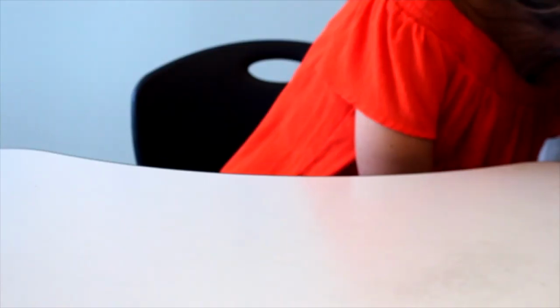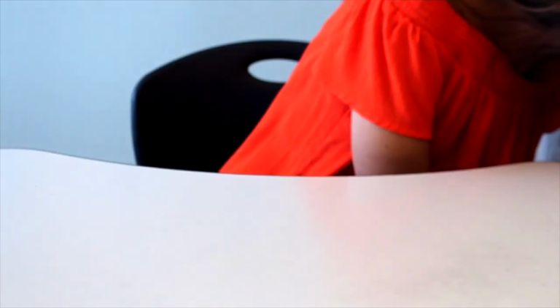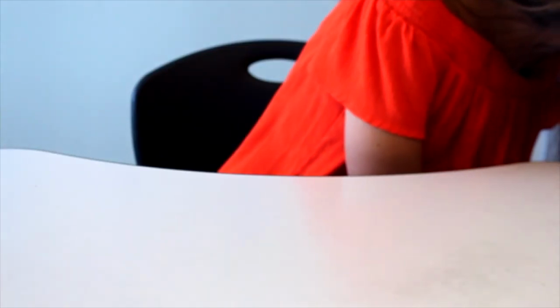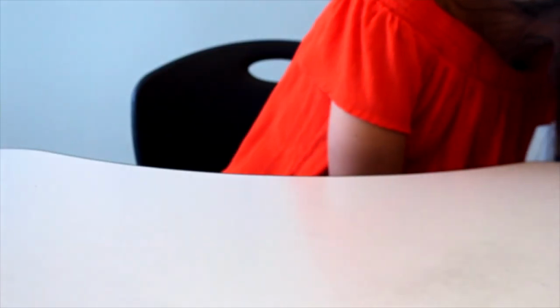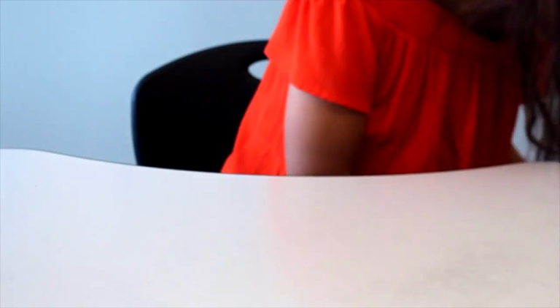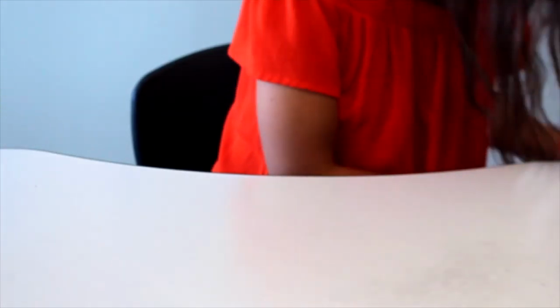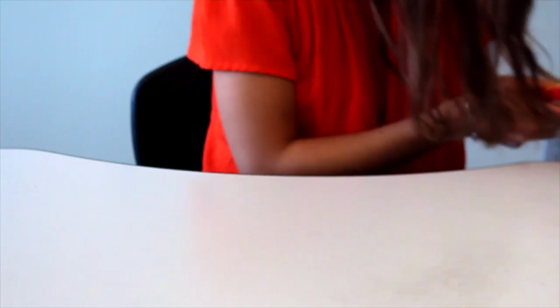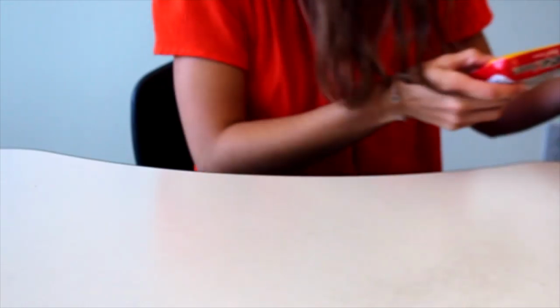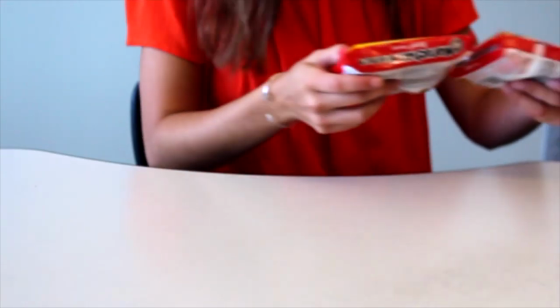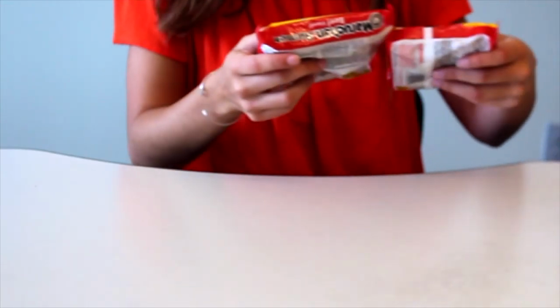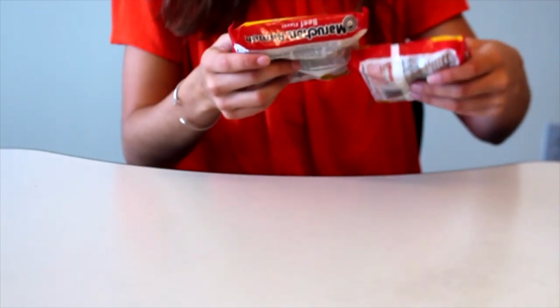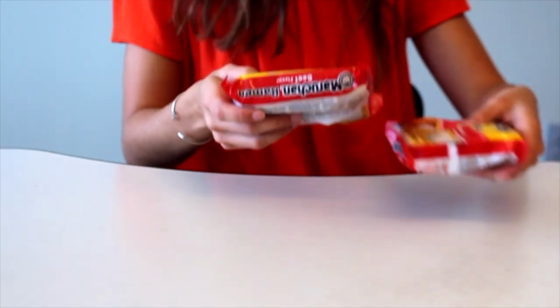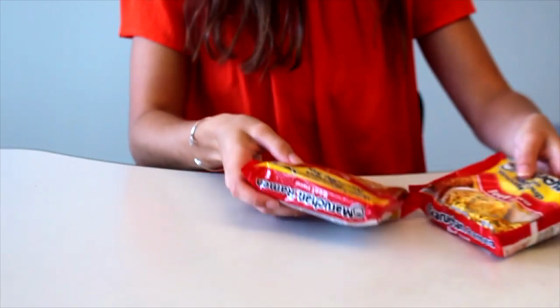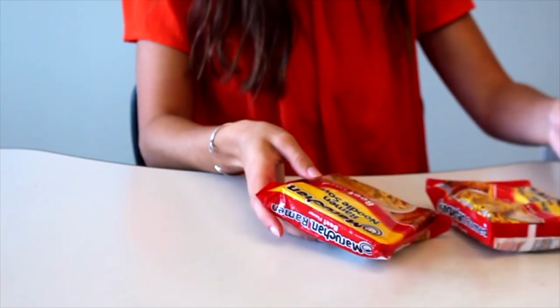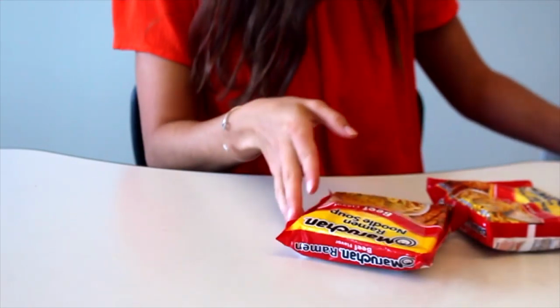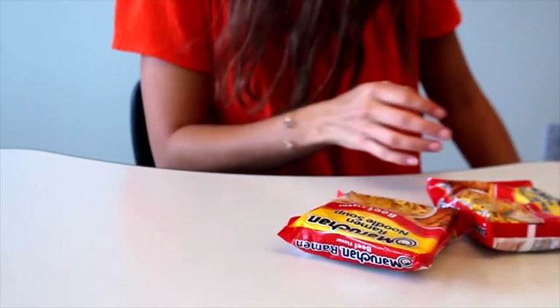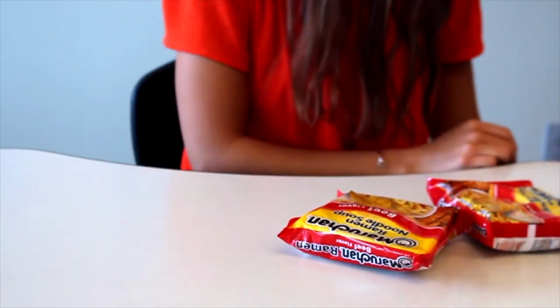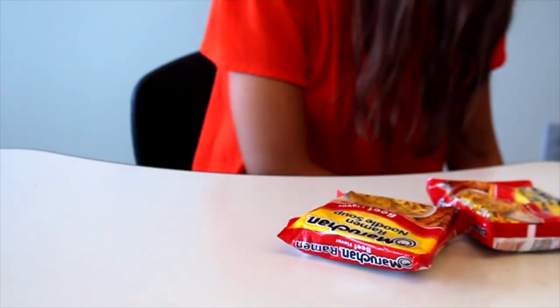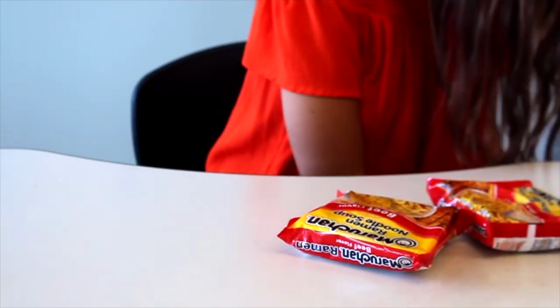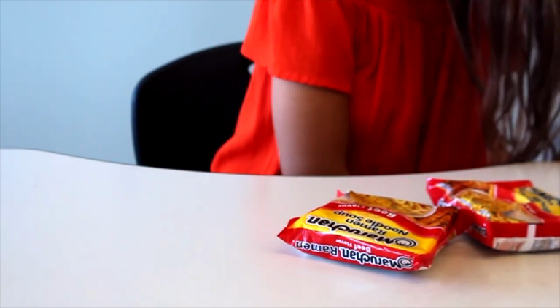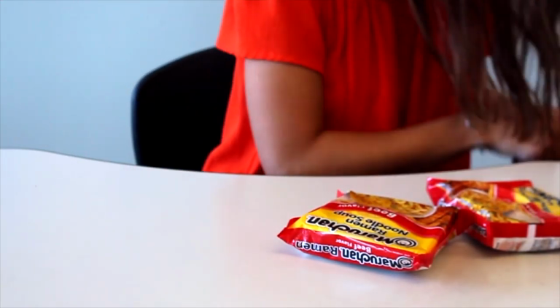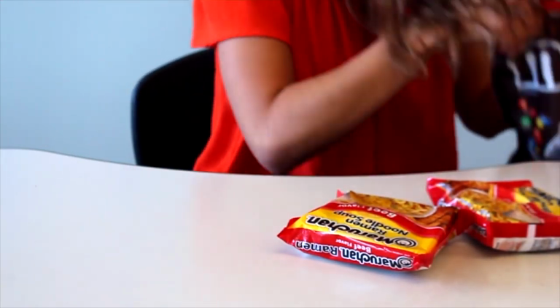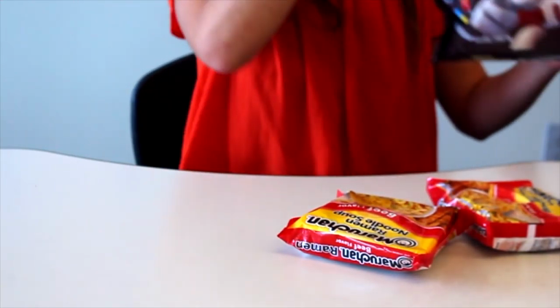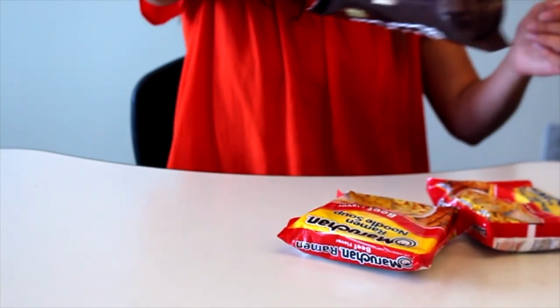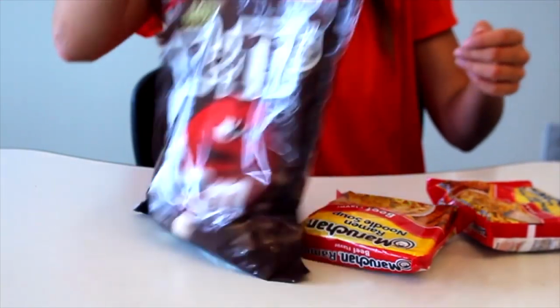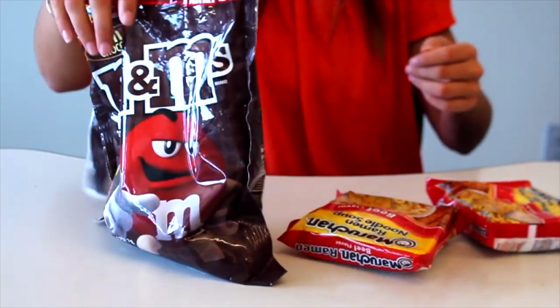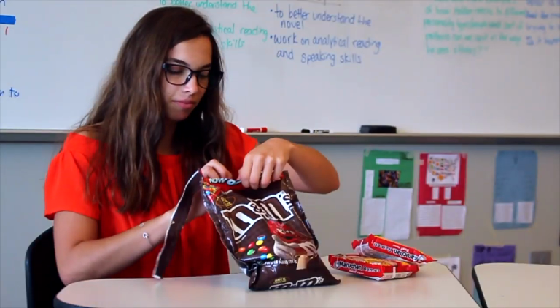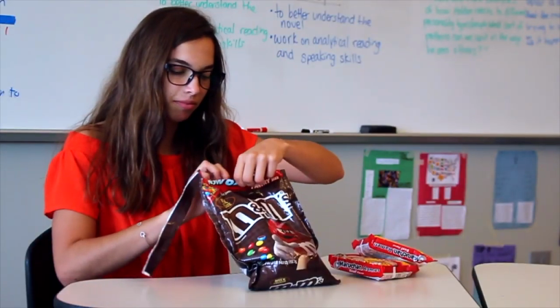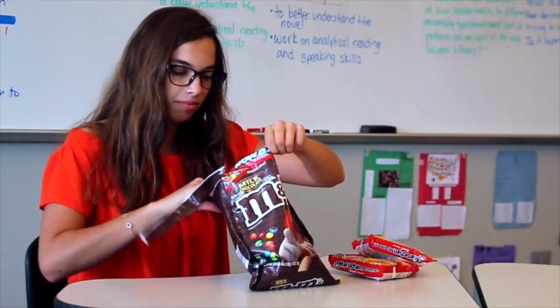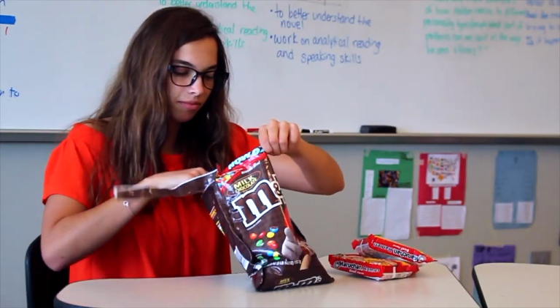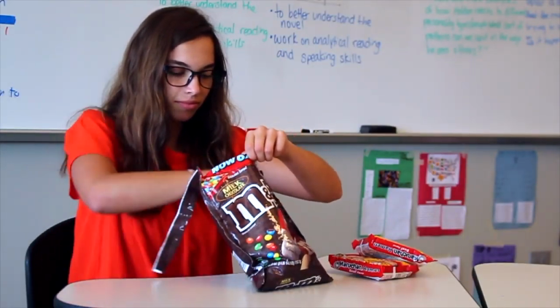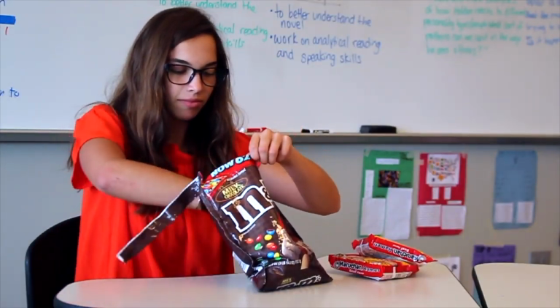Forget to eat breakfast? Keep a small snack in your backpack at all times. It's always good to be prepared.